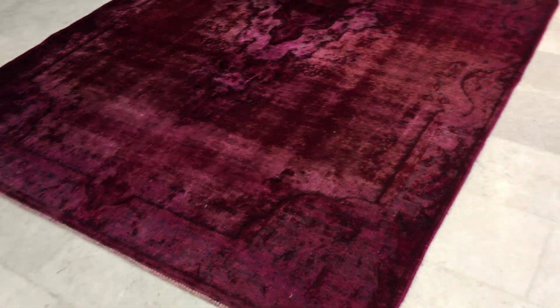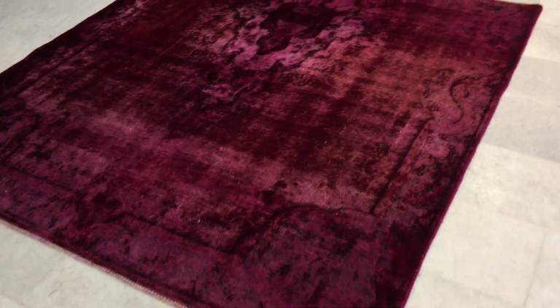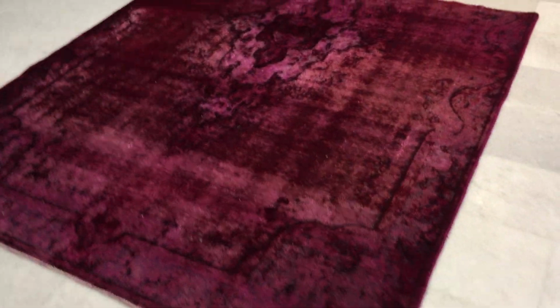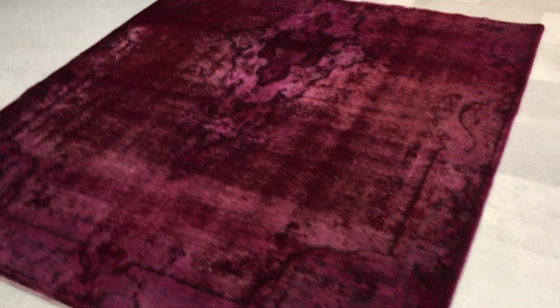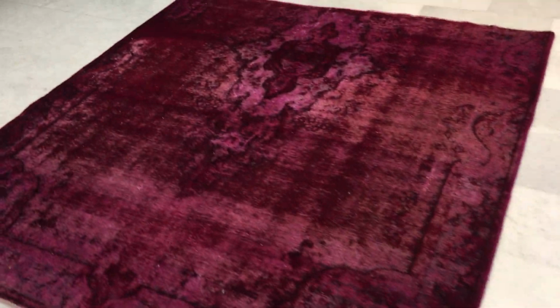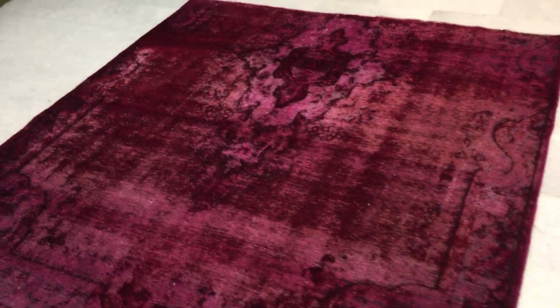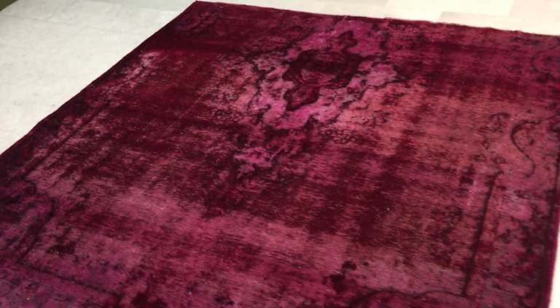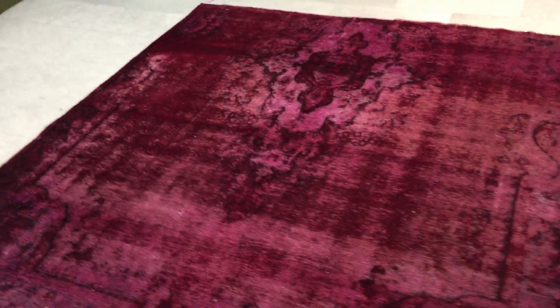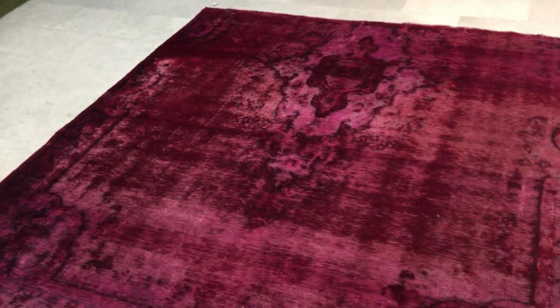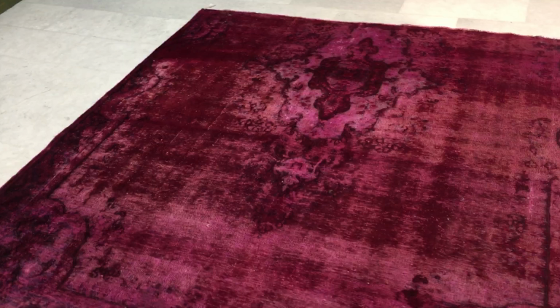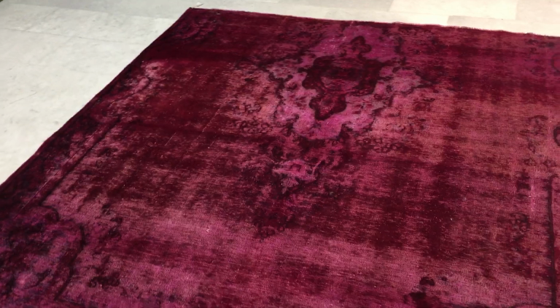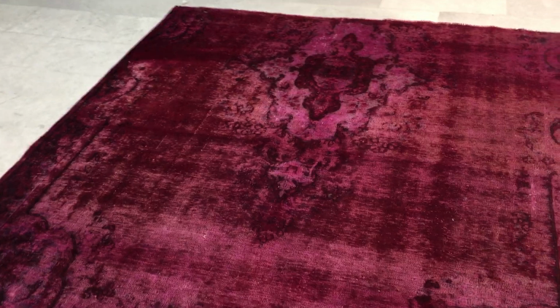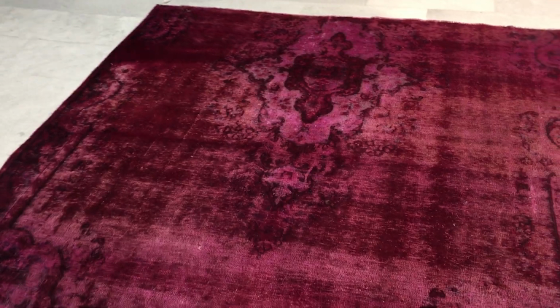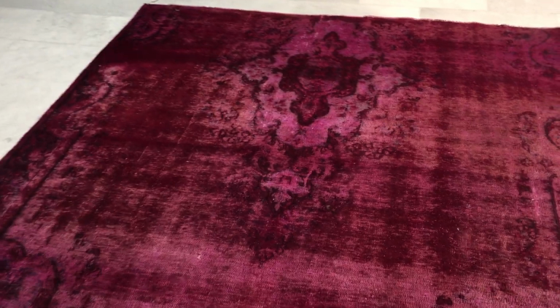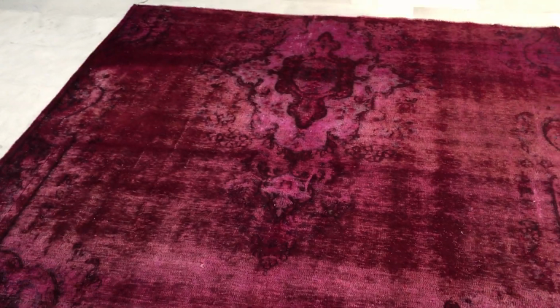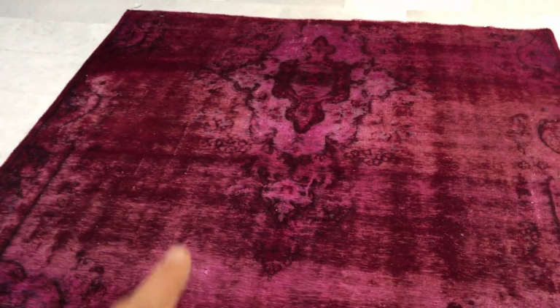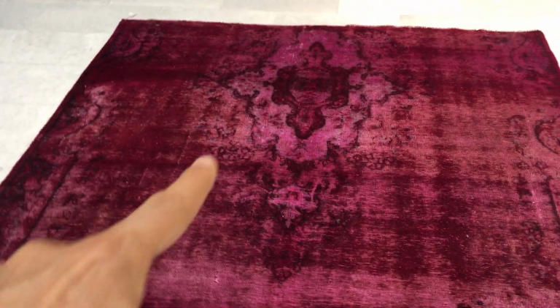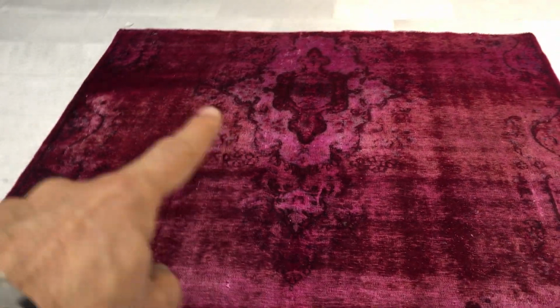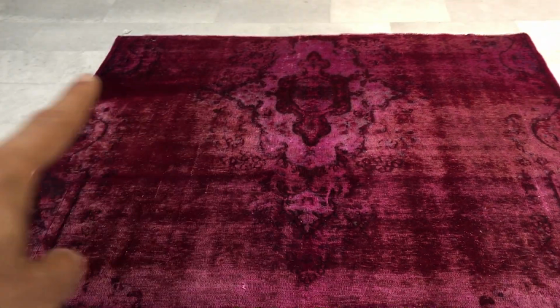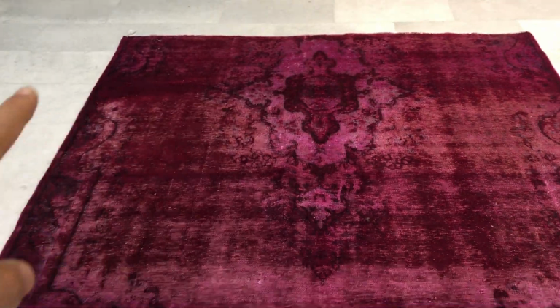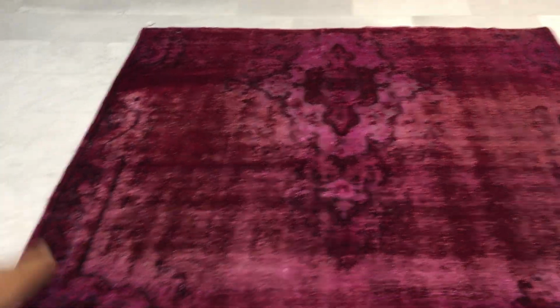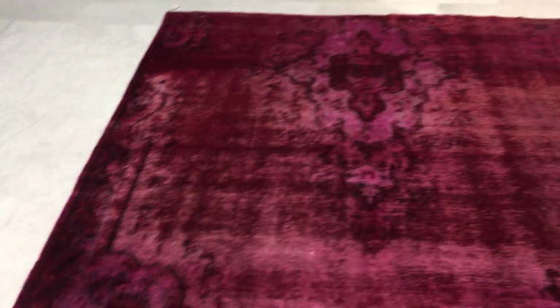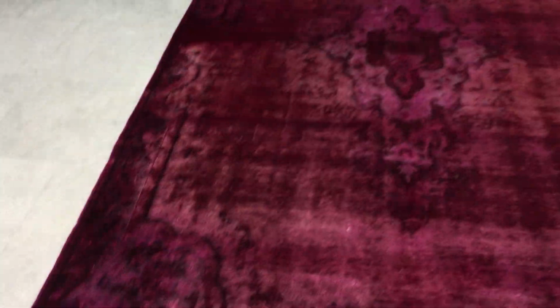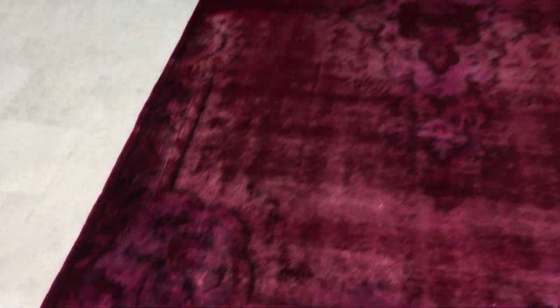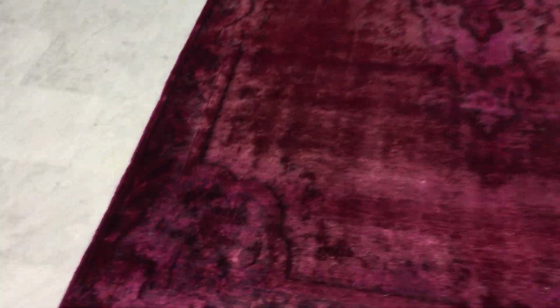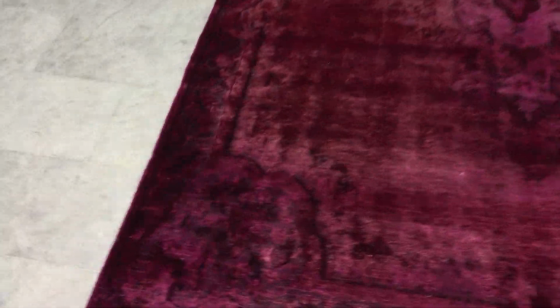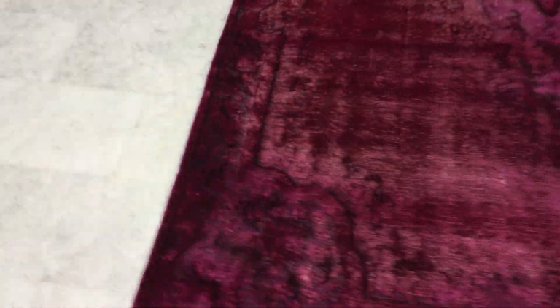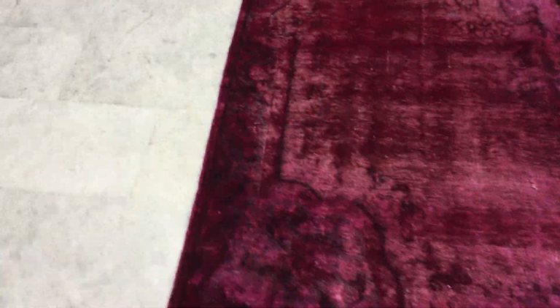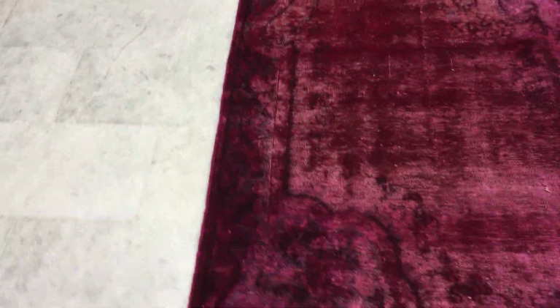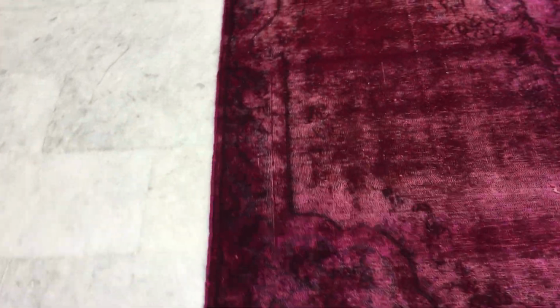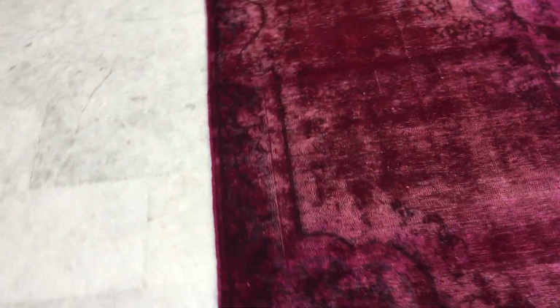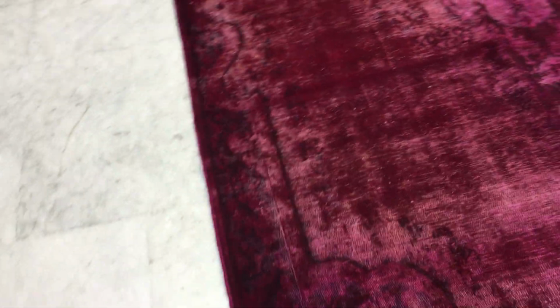The medallion is not in the middle of the carpet. Some parts have more wool, so it's got a darker look and feel about it.